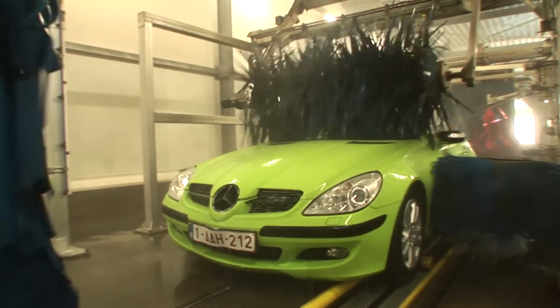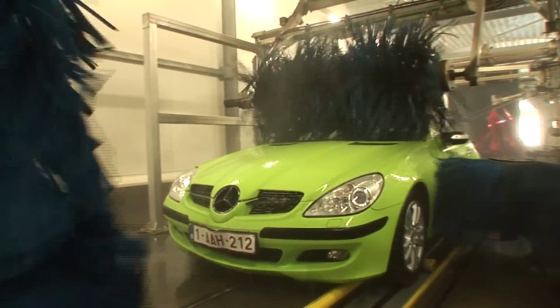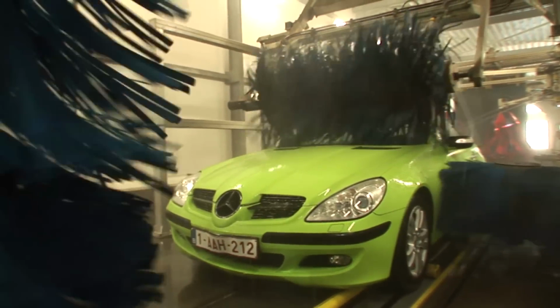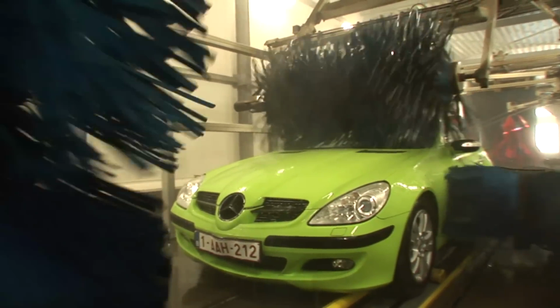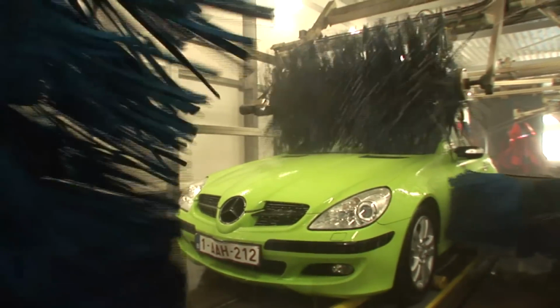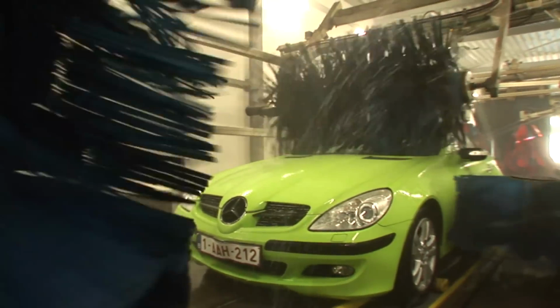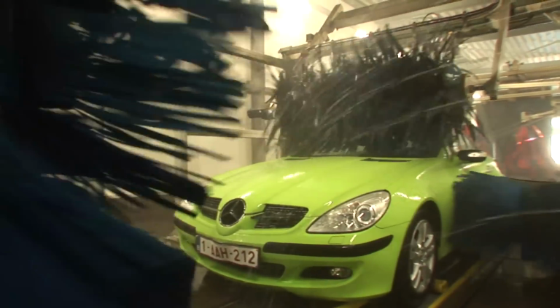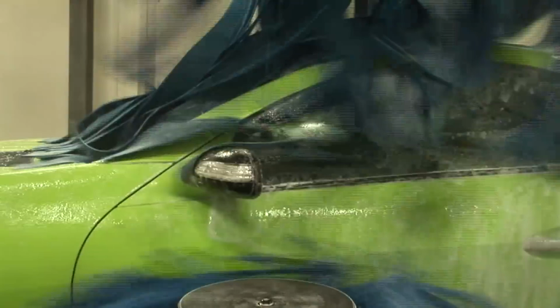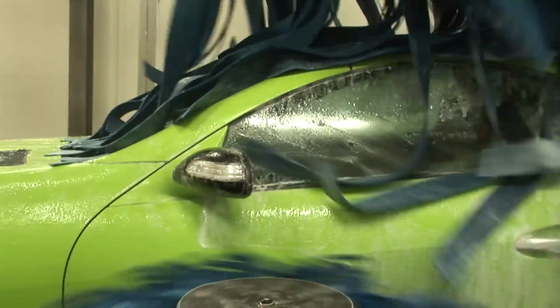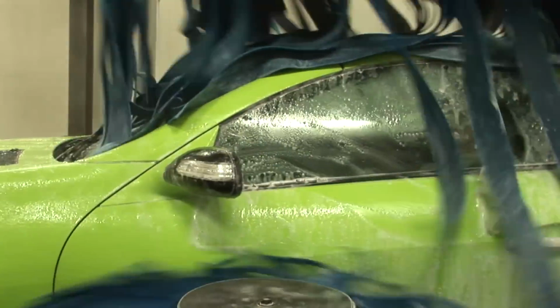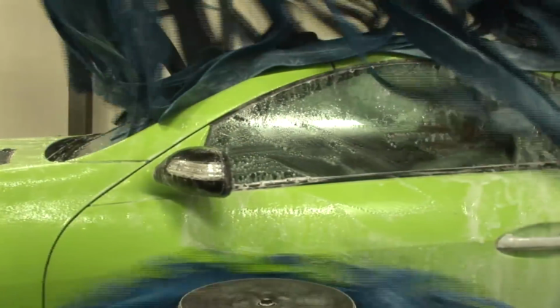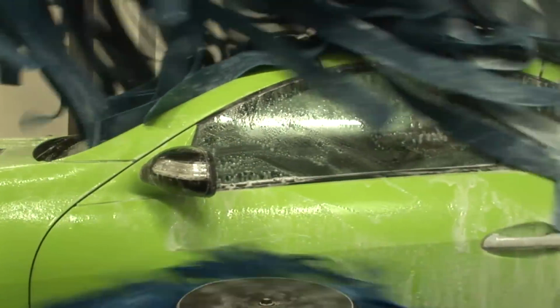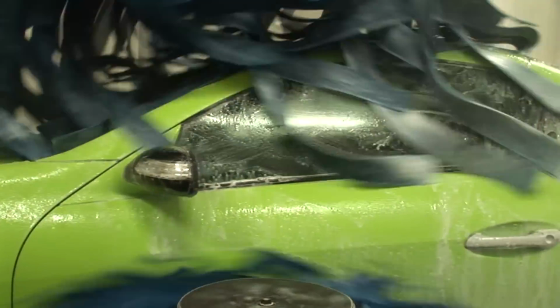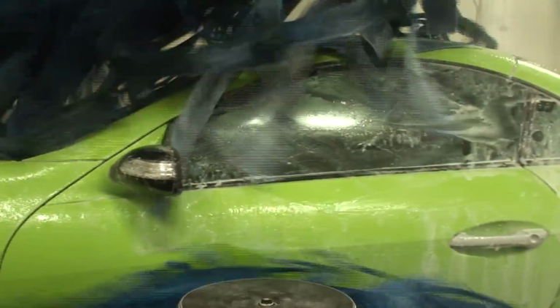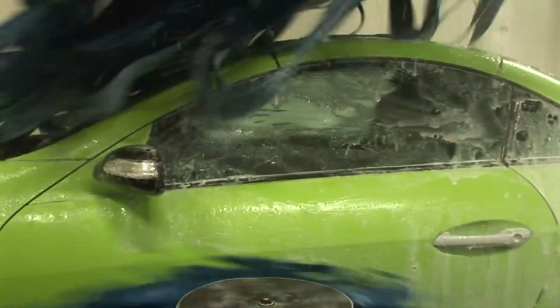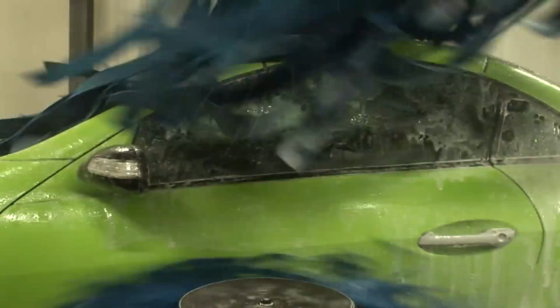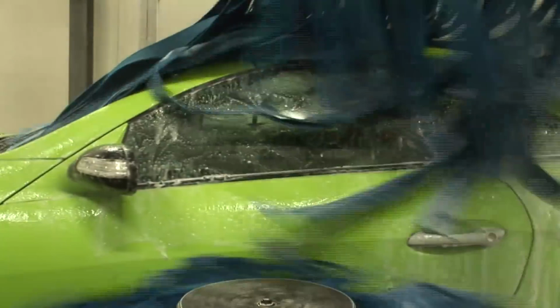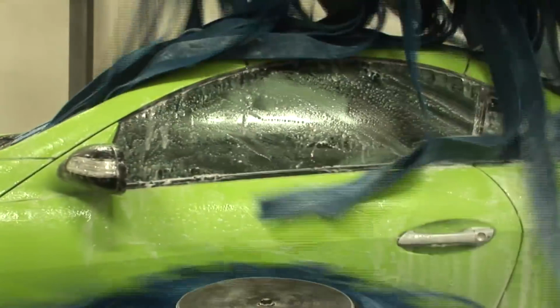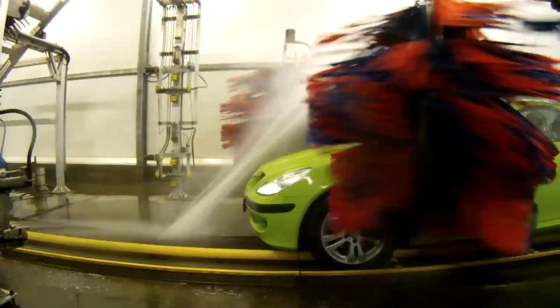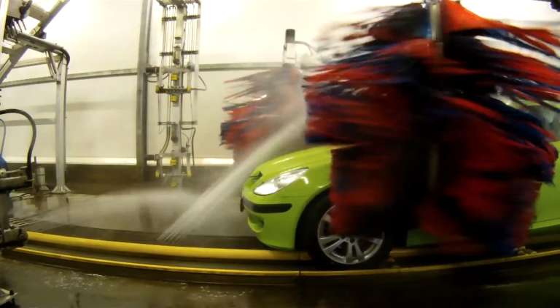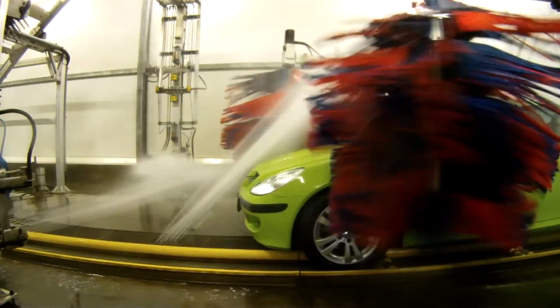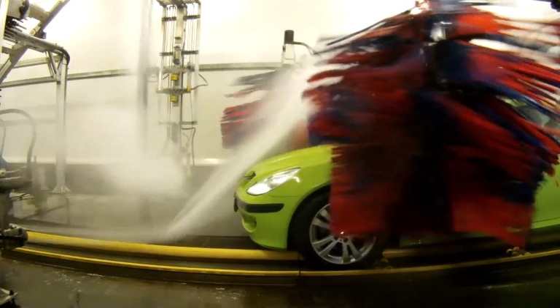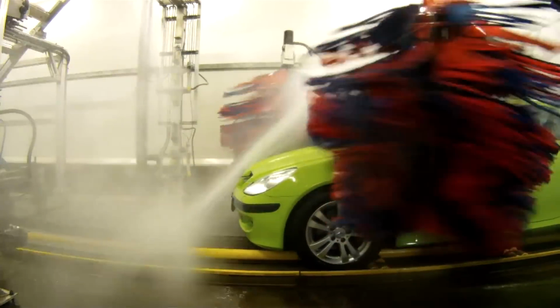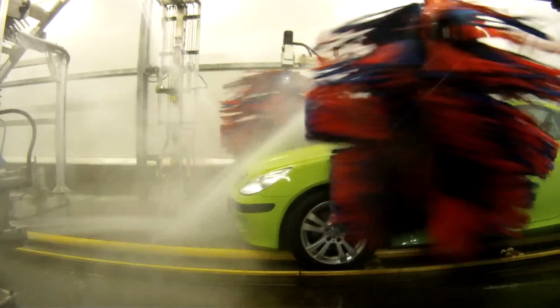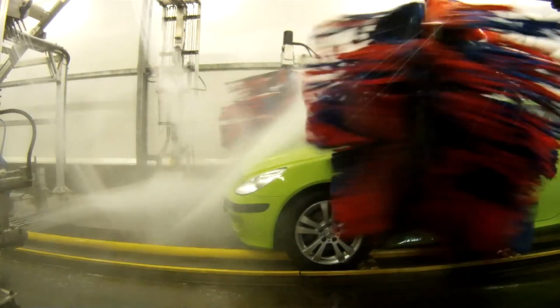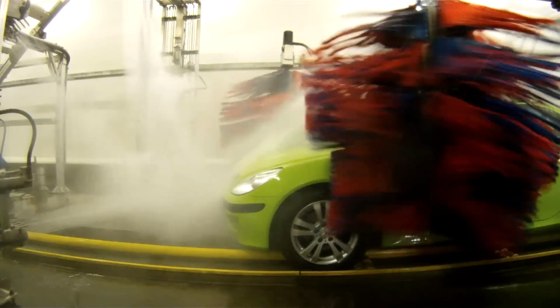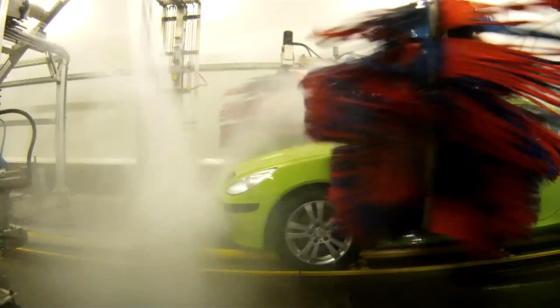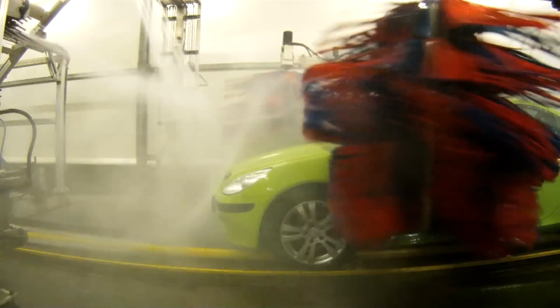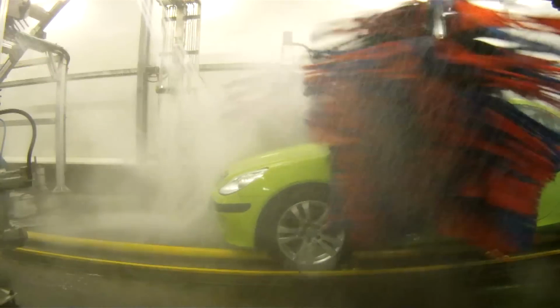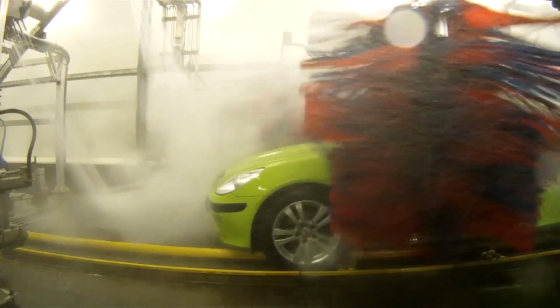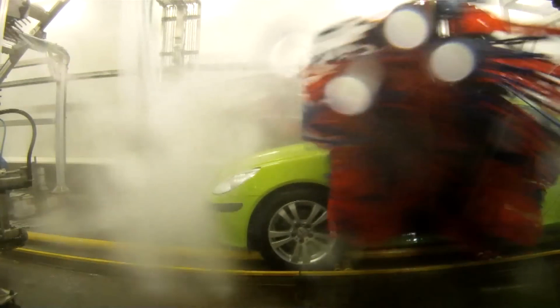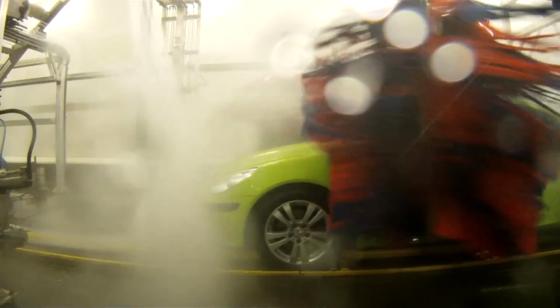Do you want to take your car through a car wash? No problem — GraphiType films can easily withstand this treatment.